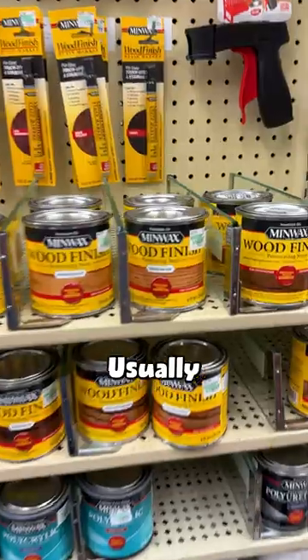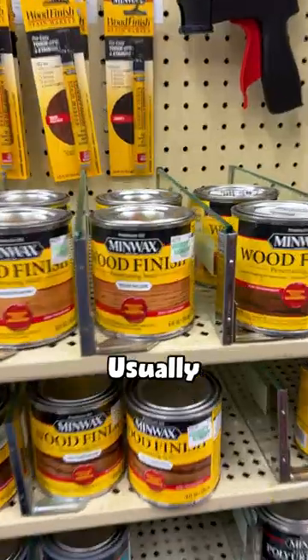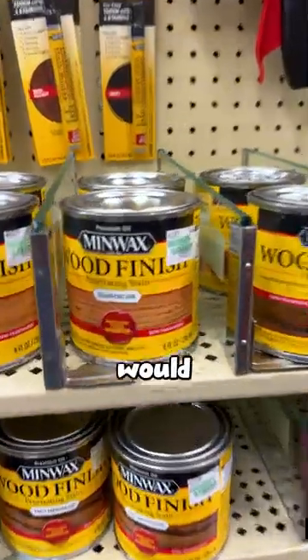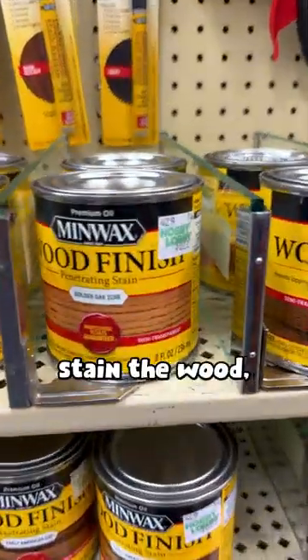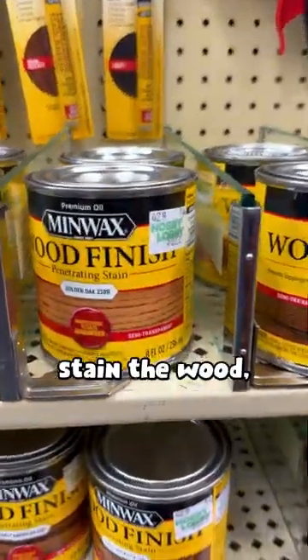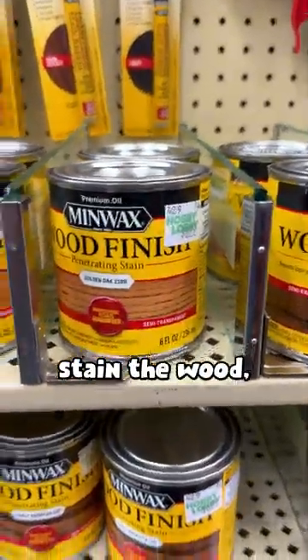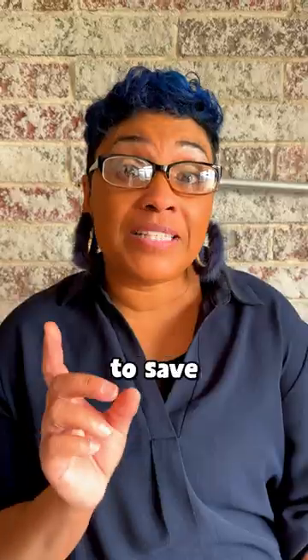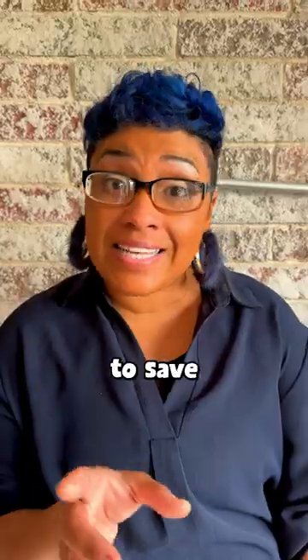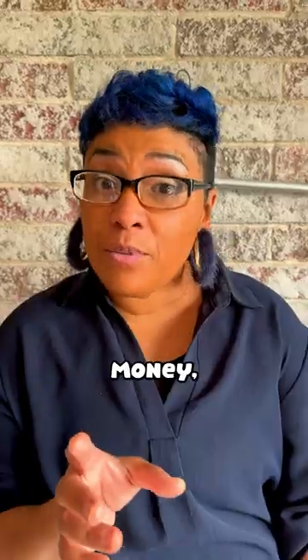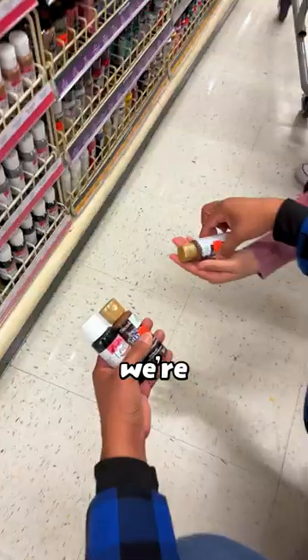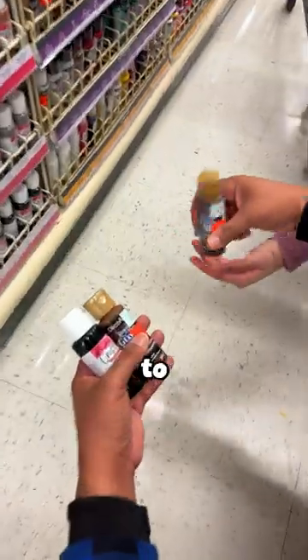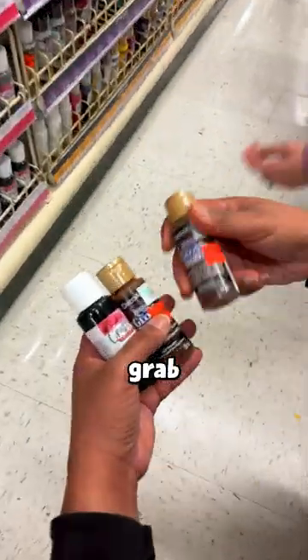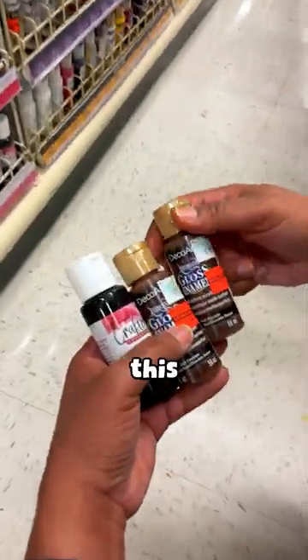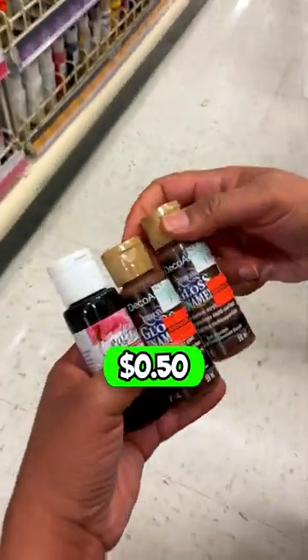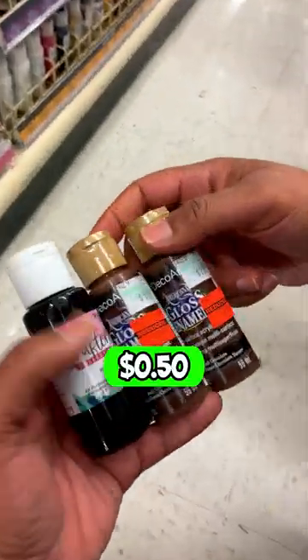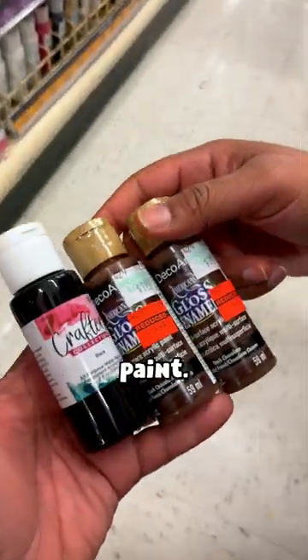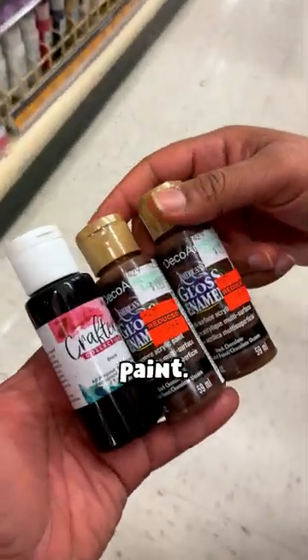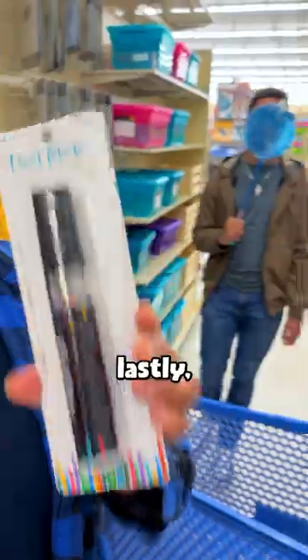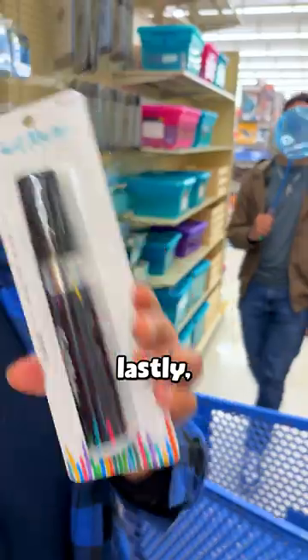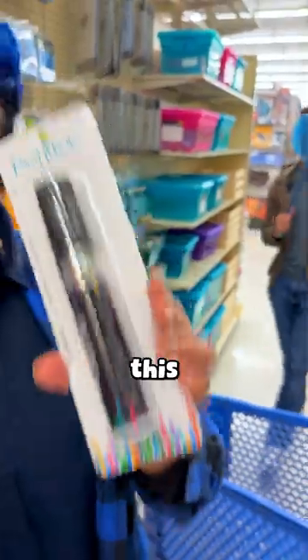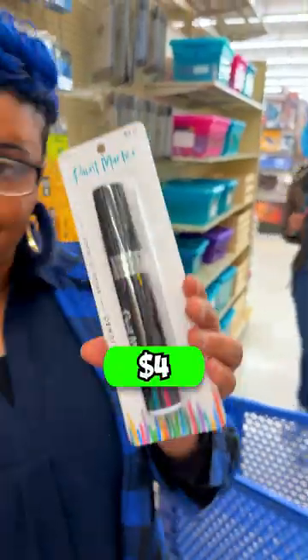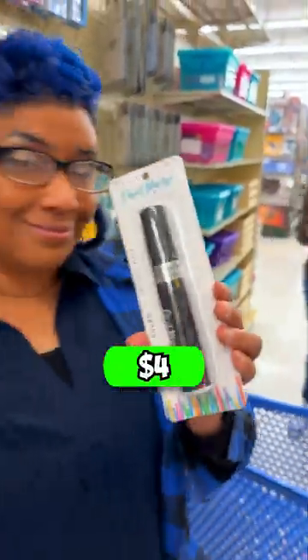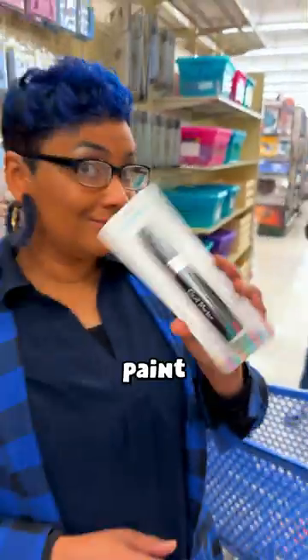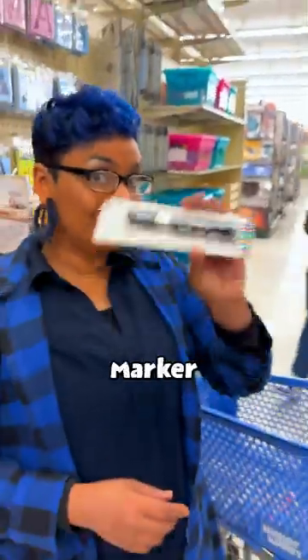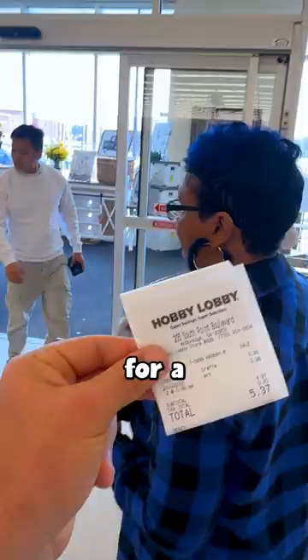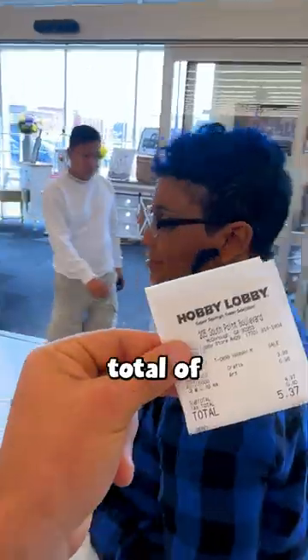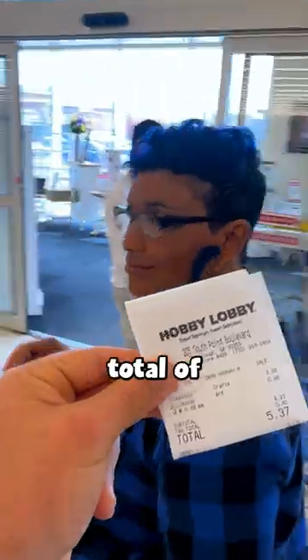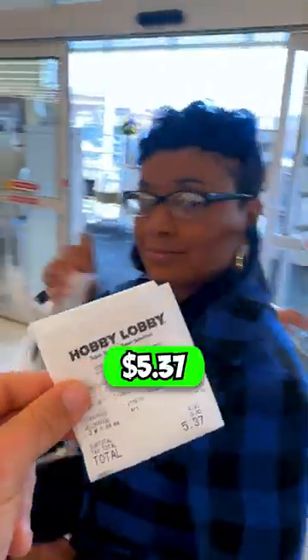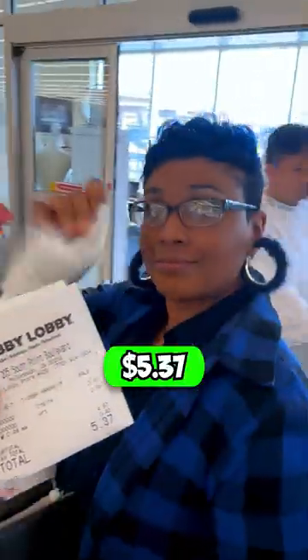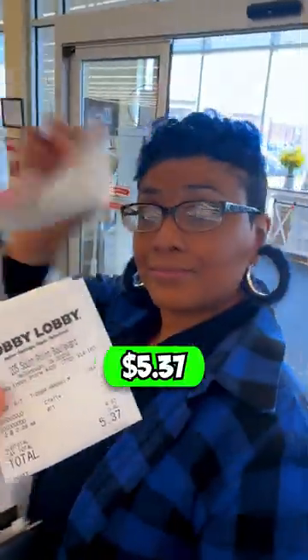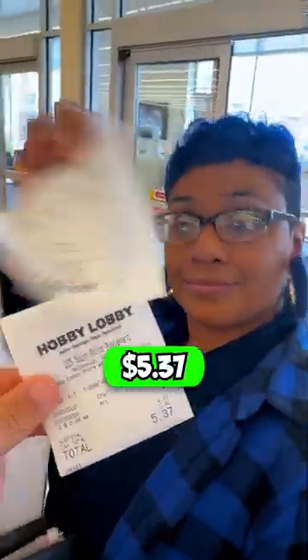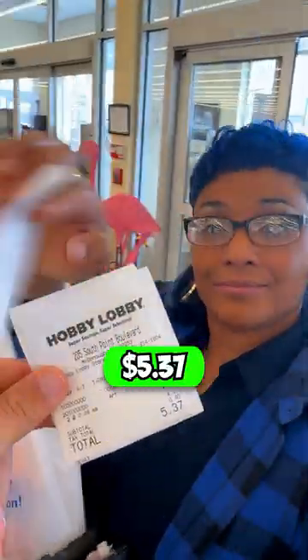Usually we would stain the wood, but to save money, we're going to grab this 50 cent paint. And lastly, this $4 paint marker for a total of $5.37.